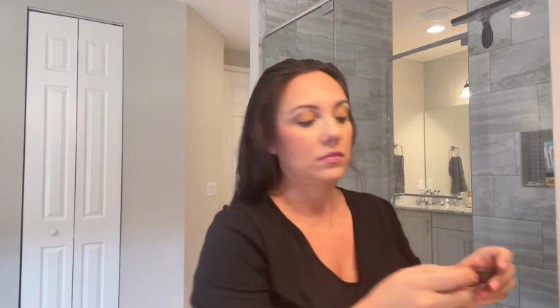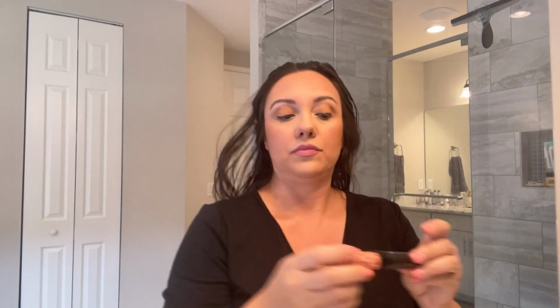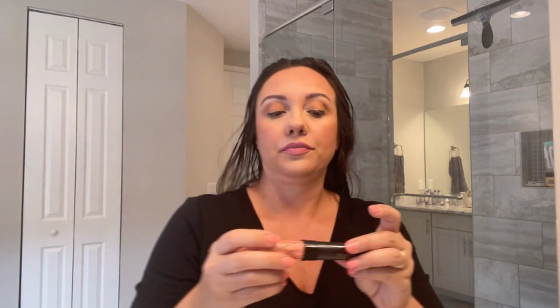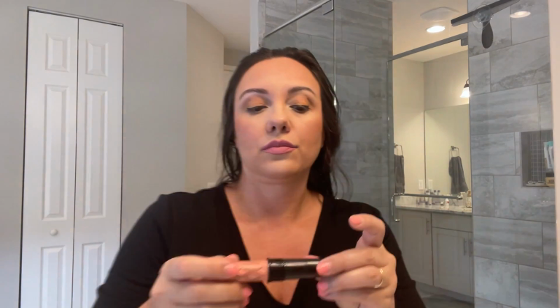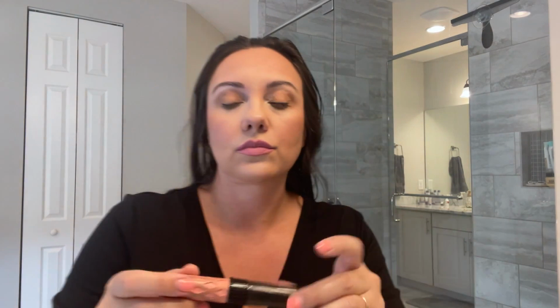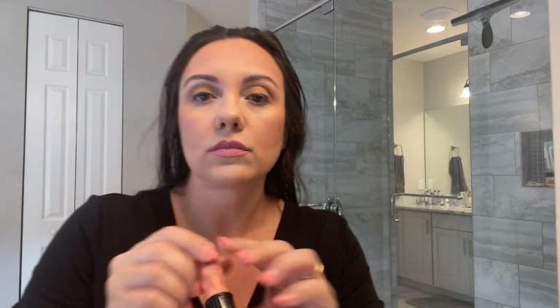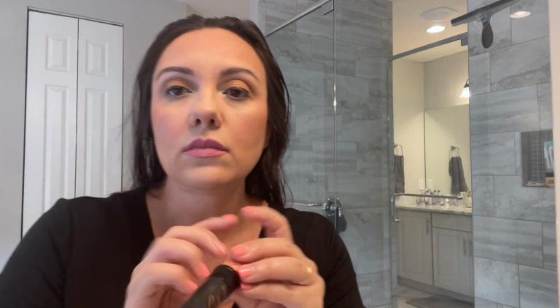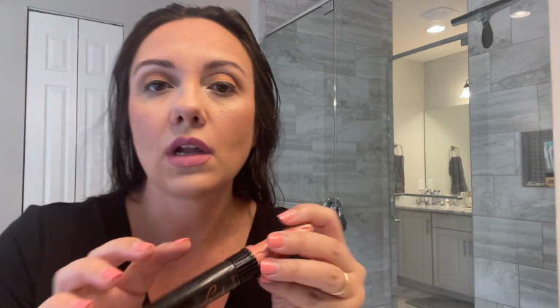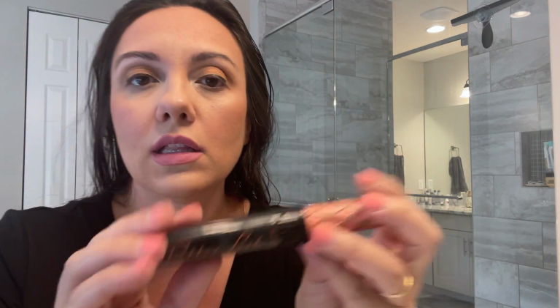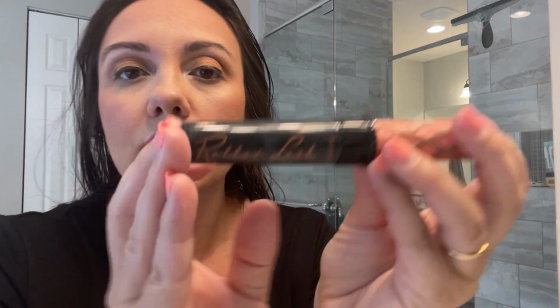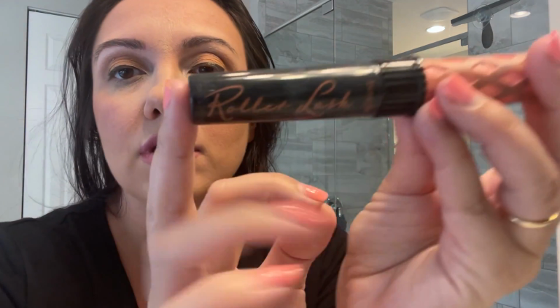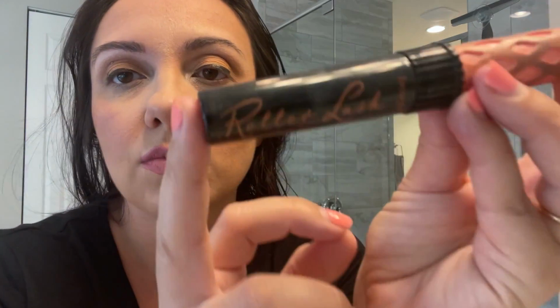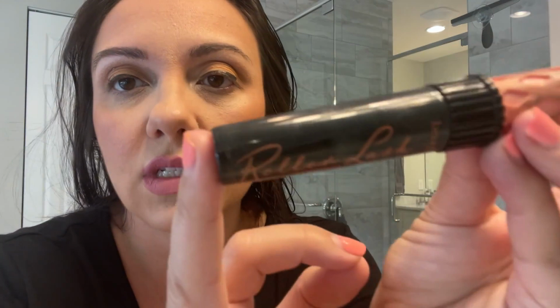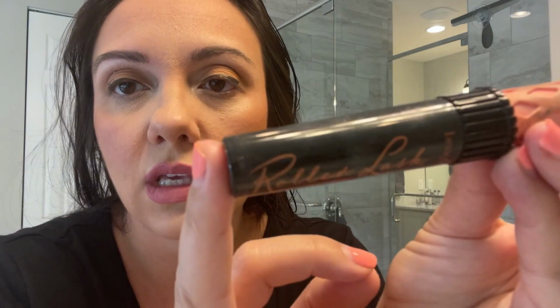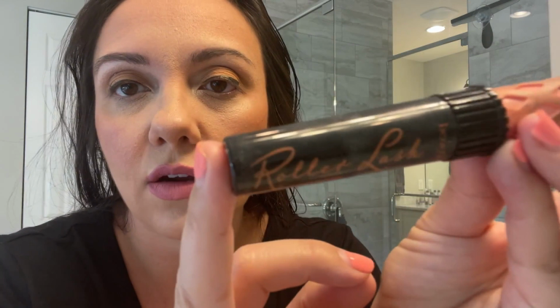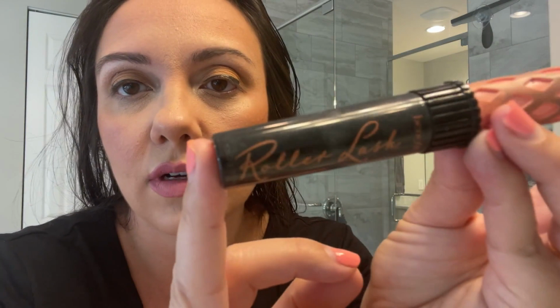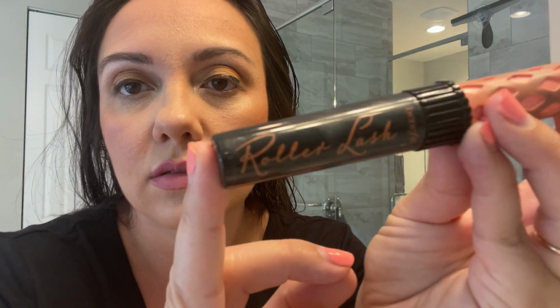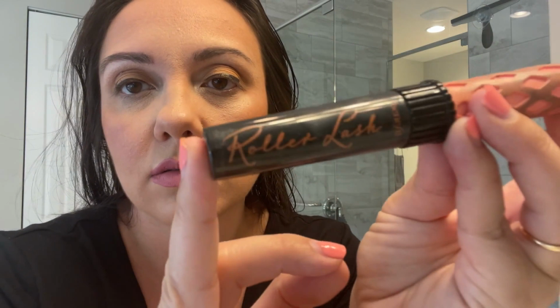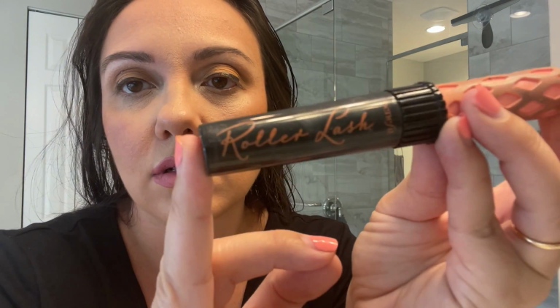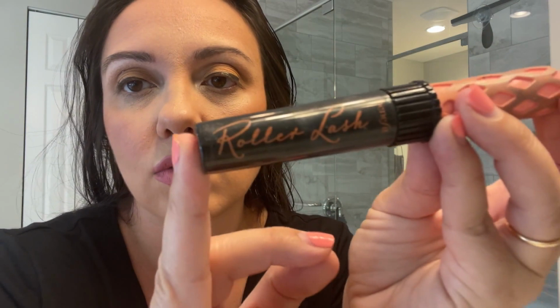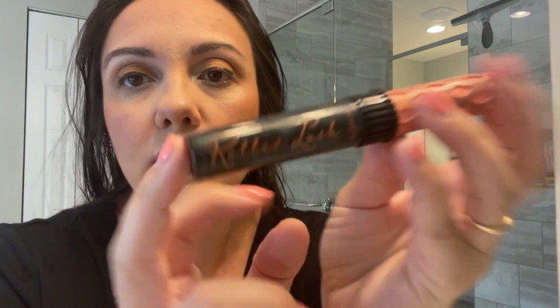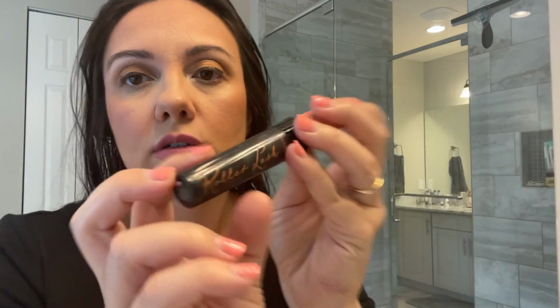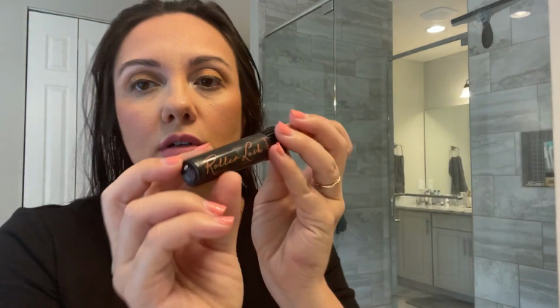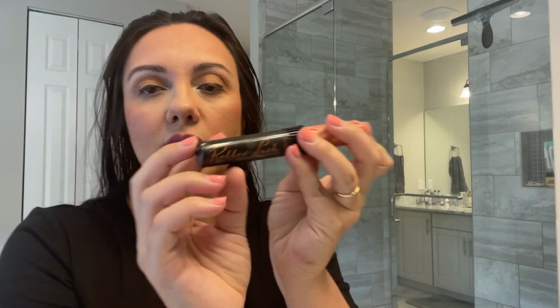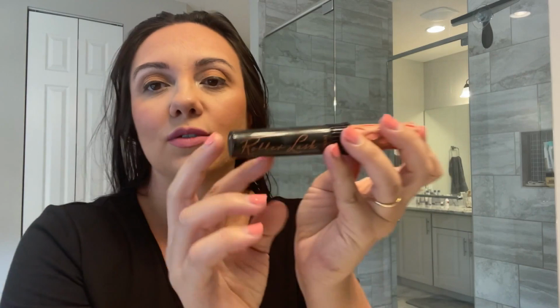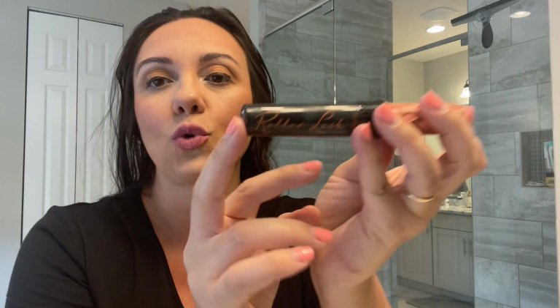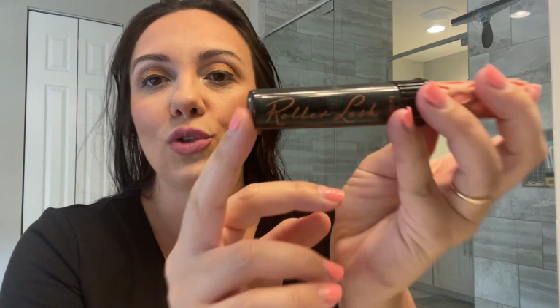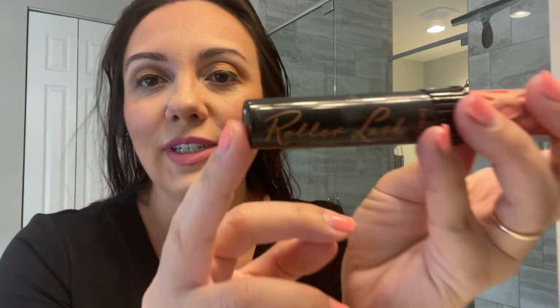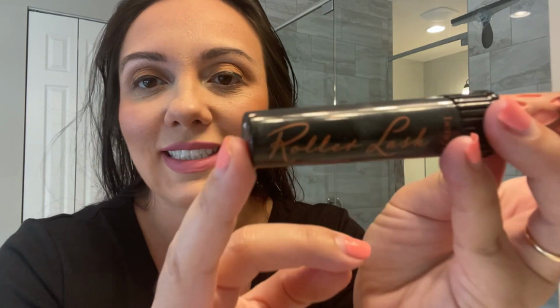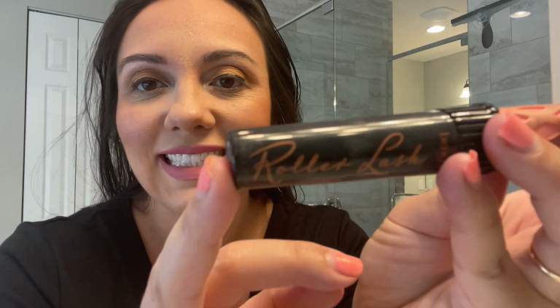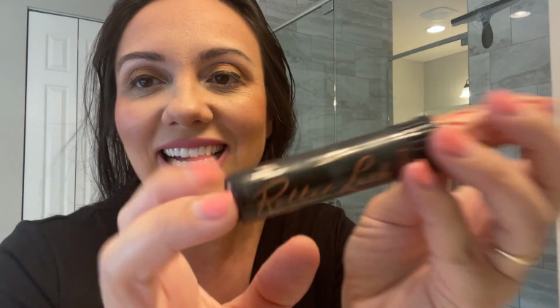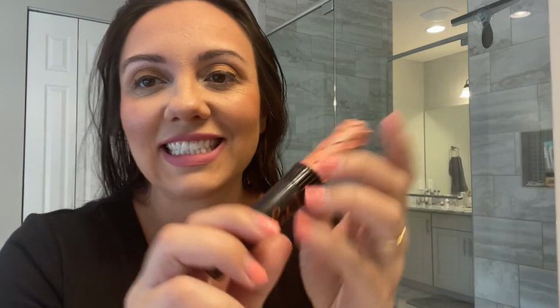I love this mascara — it's the Roller Lash.